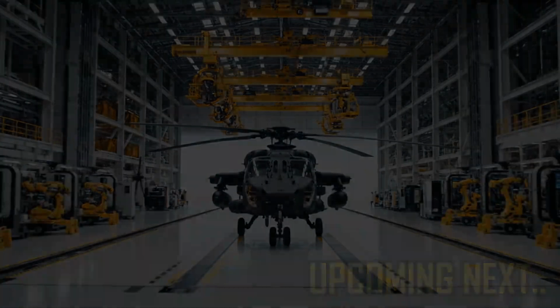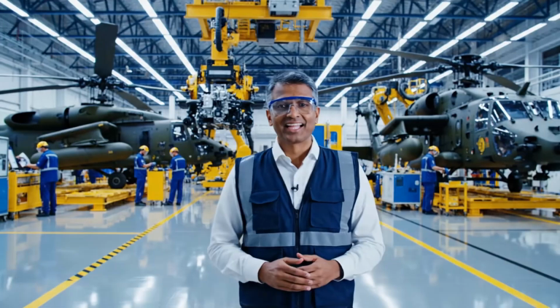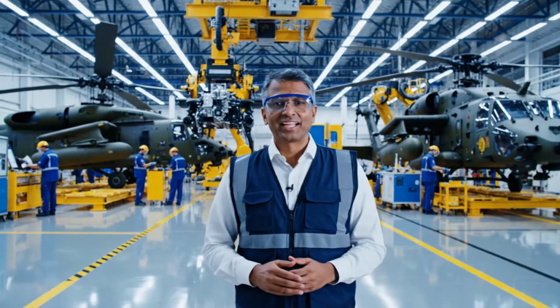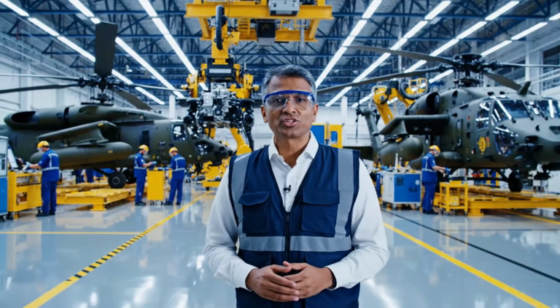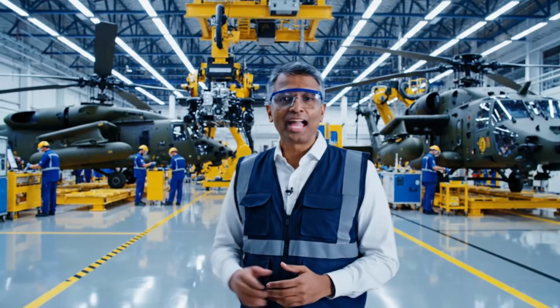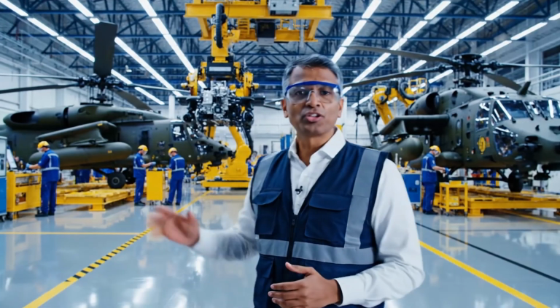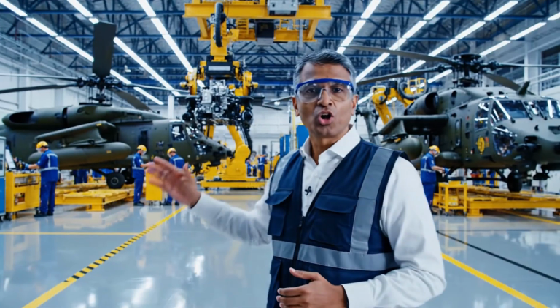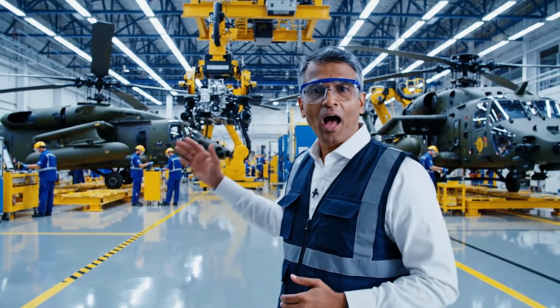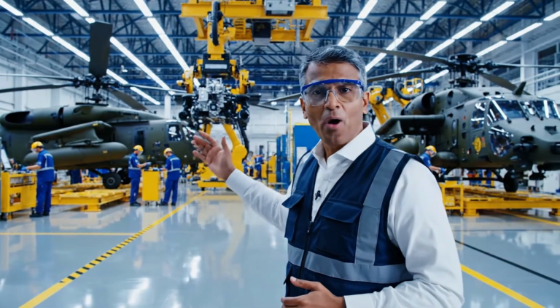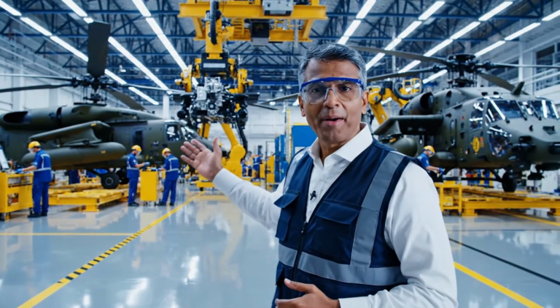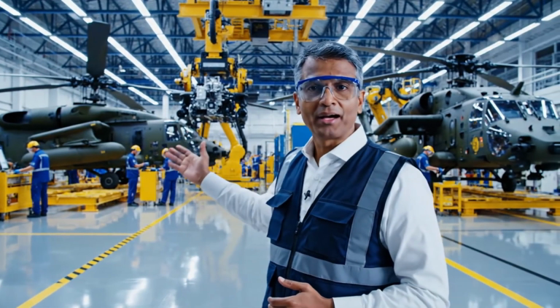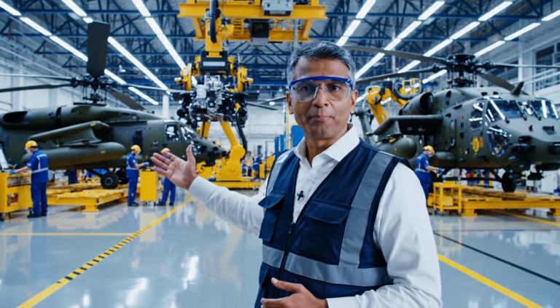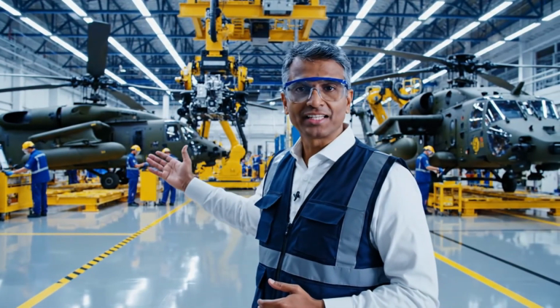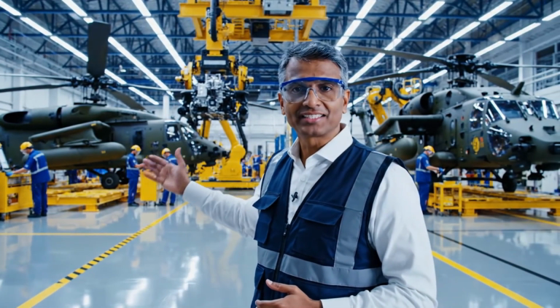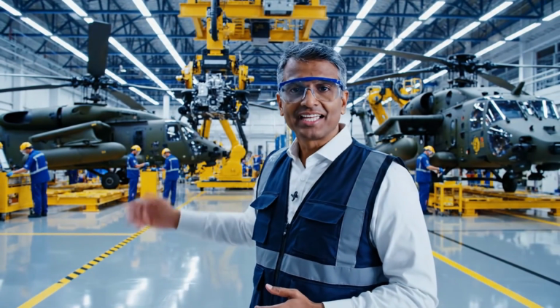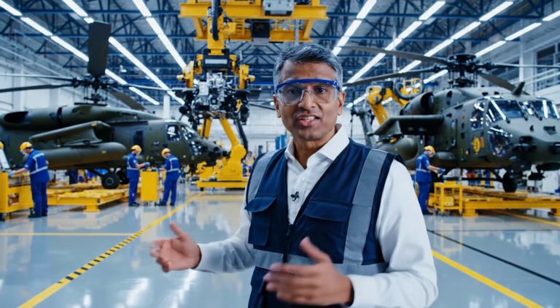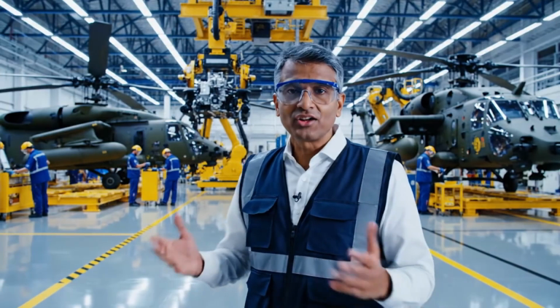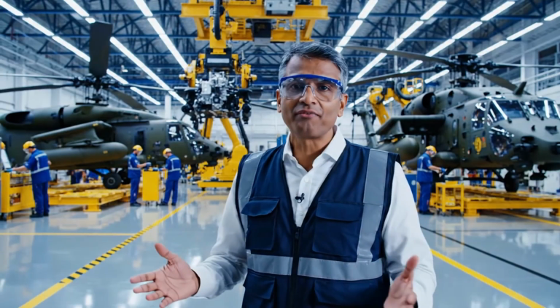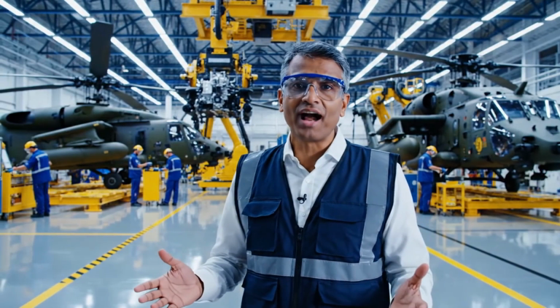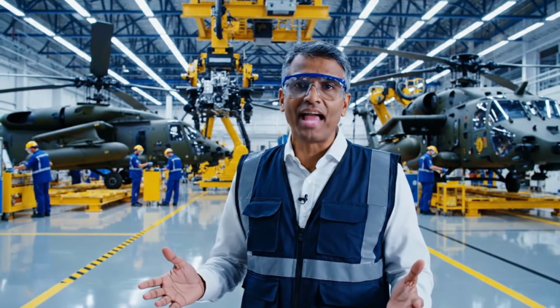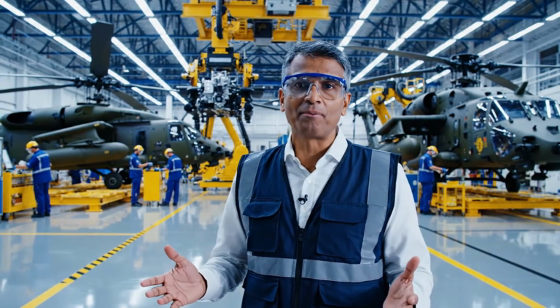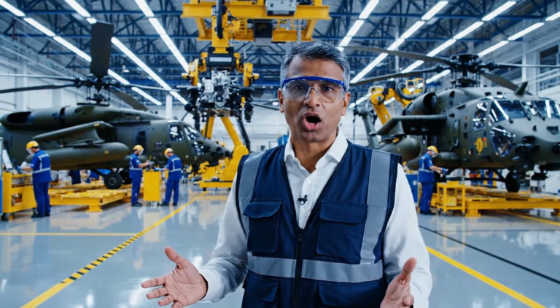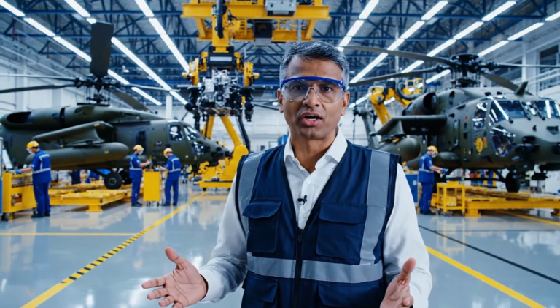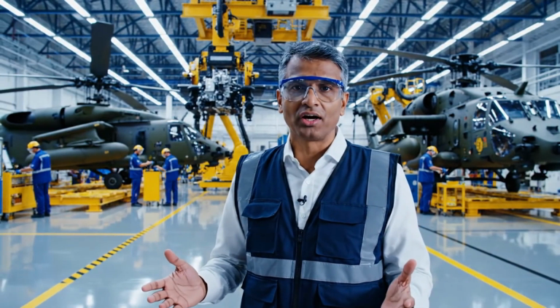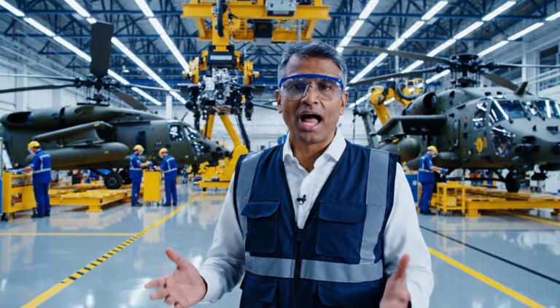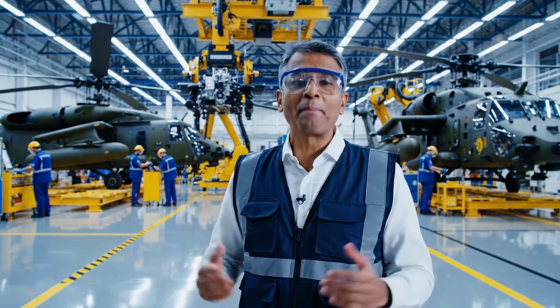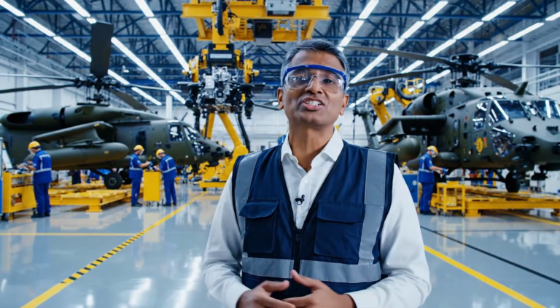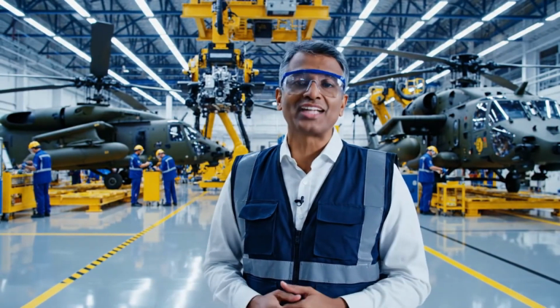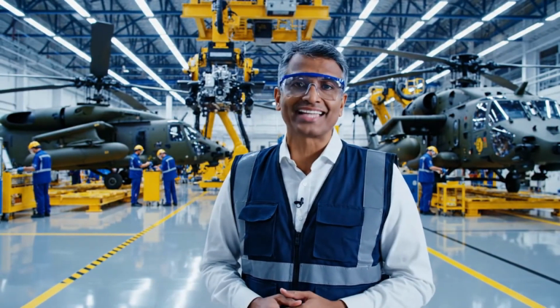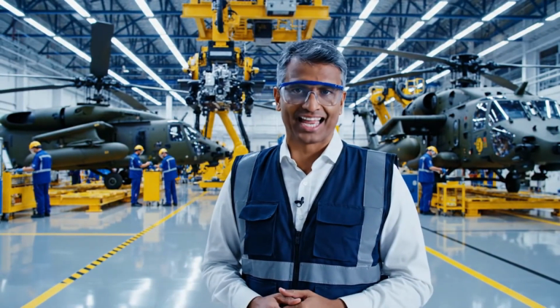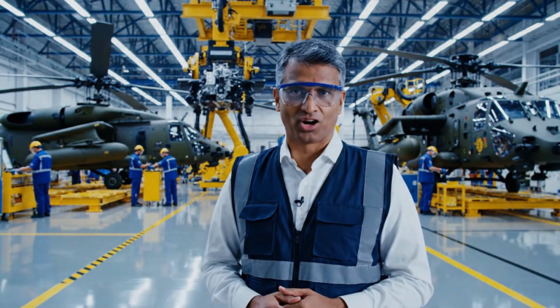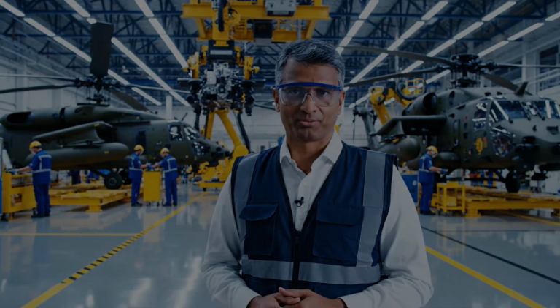Today we'll show how America builds the 35 million dollar Apache attack helicopter.